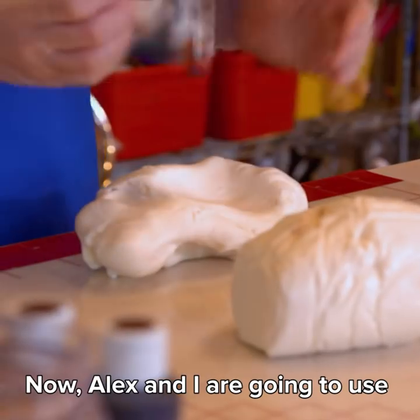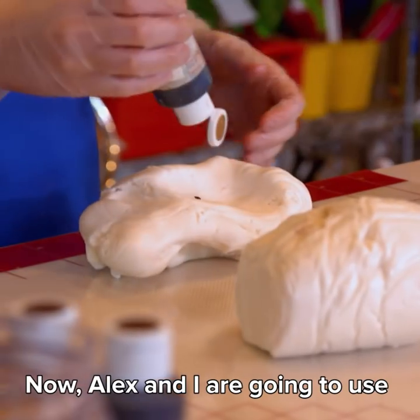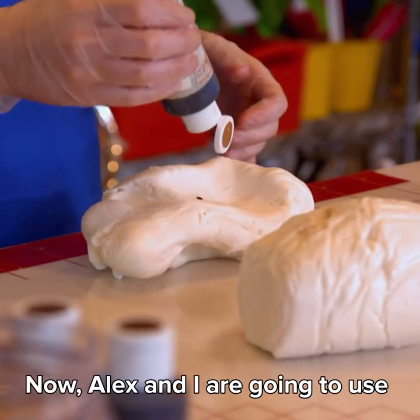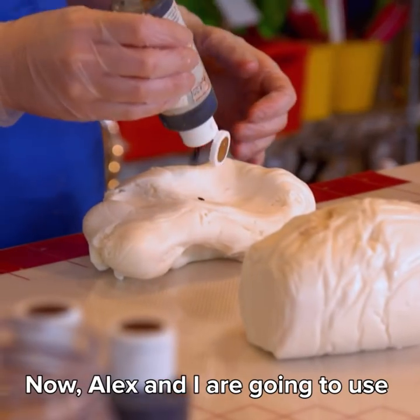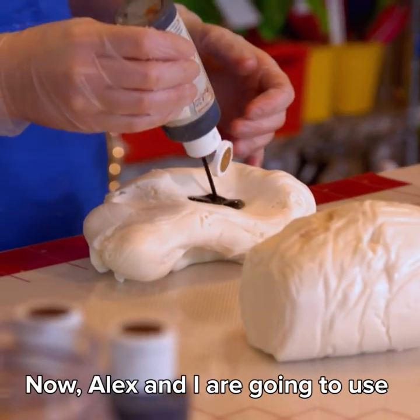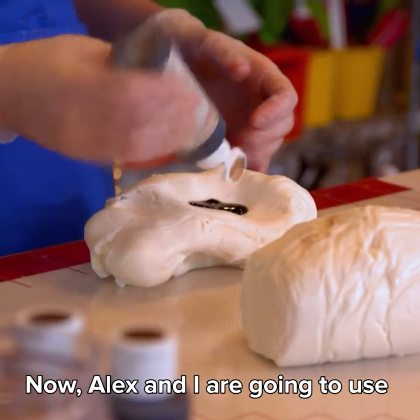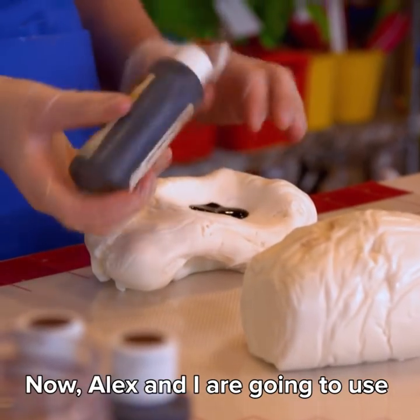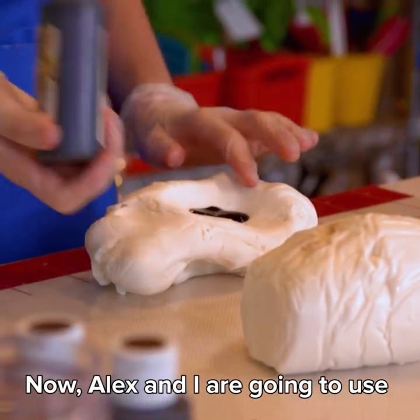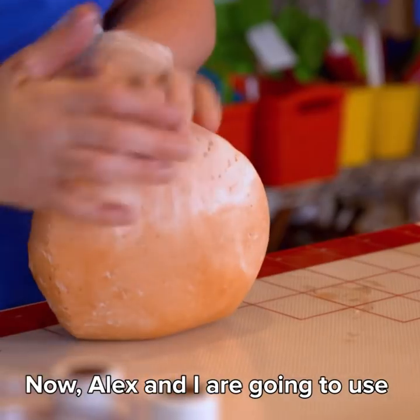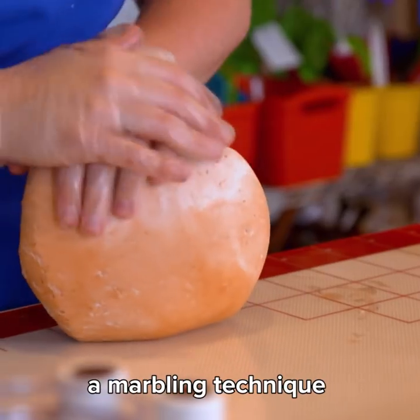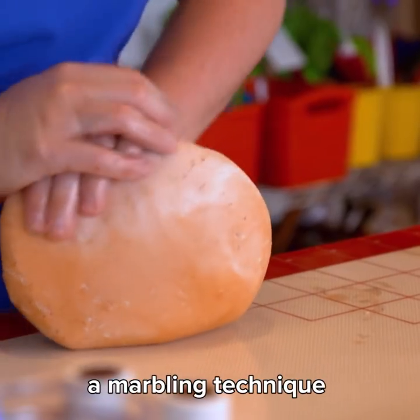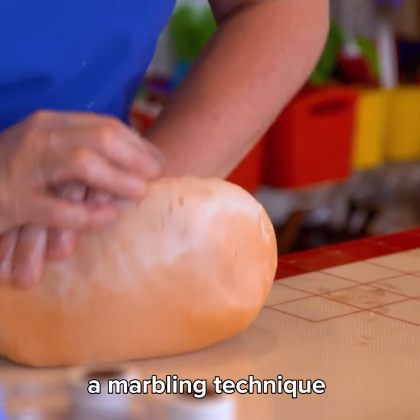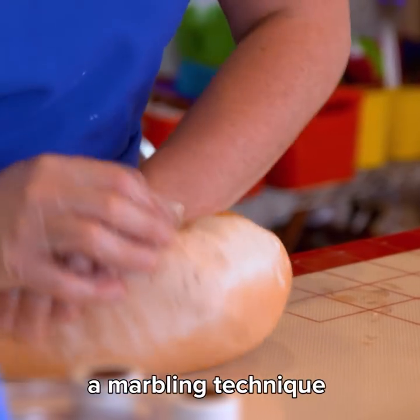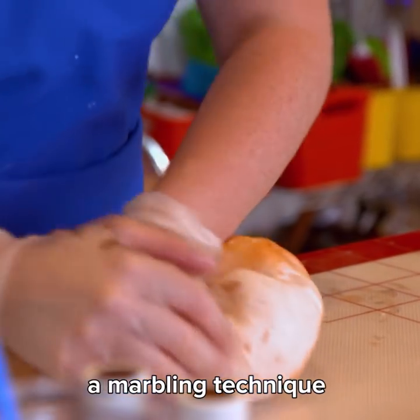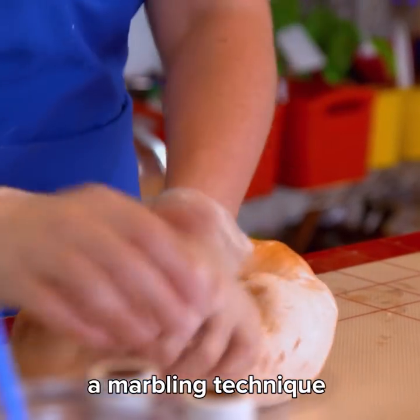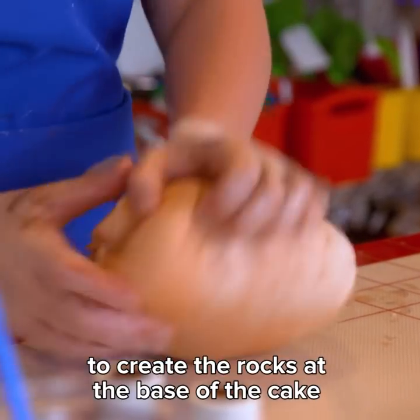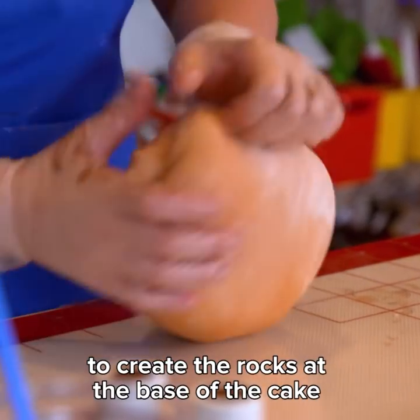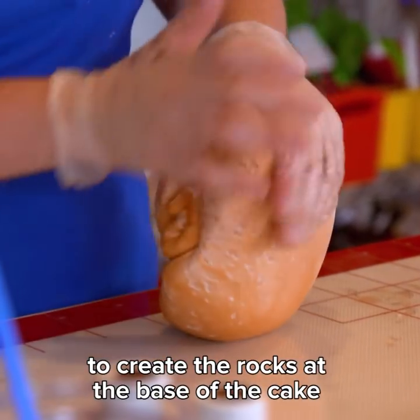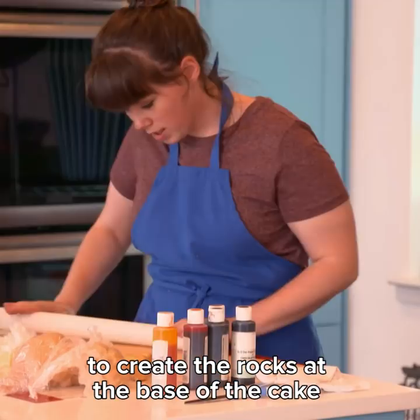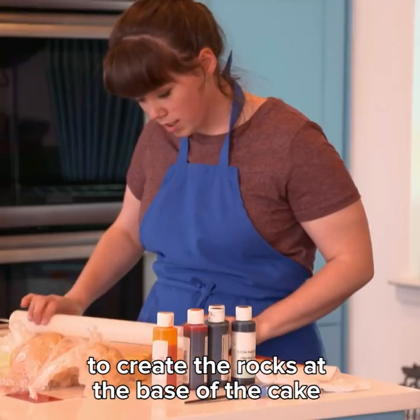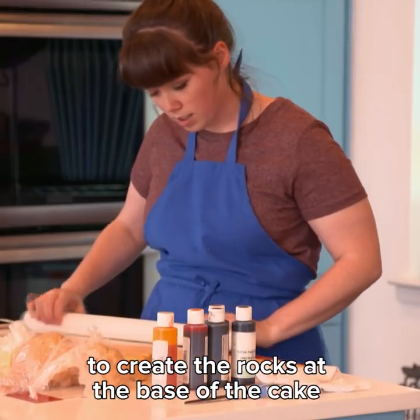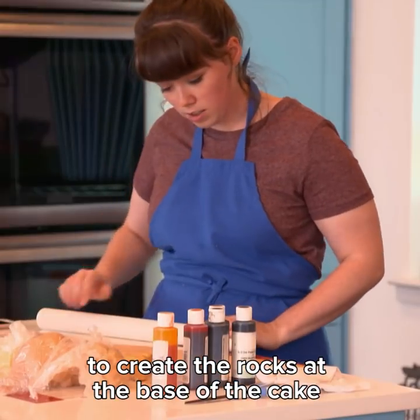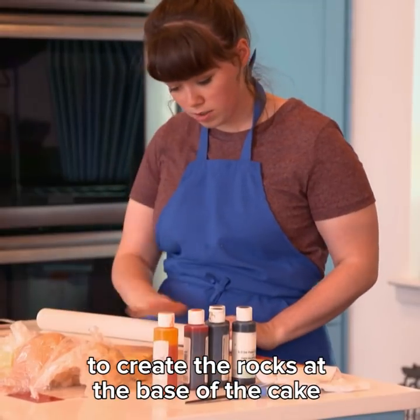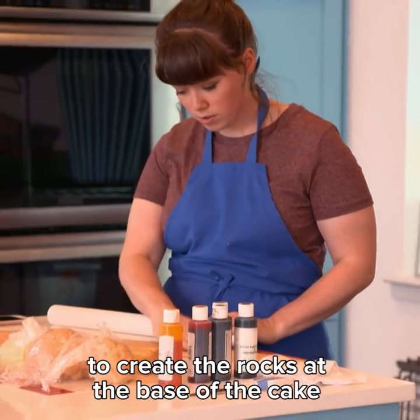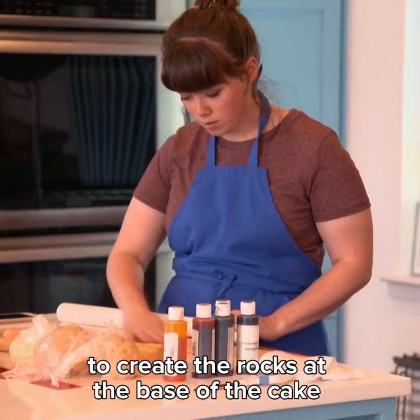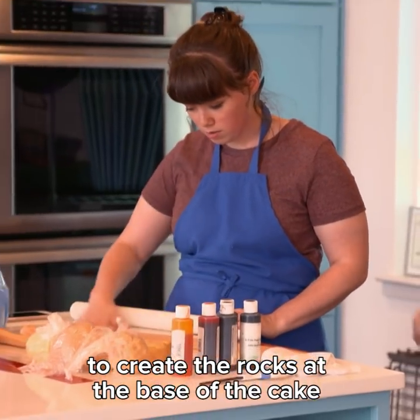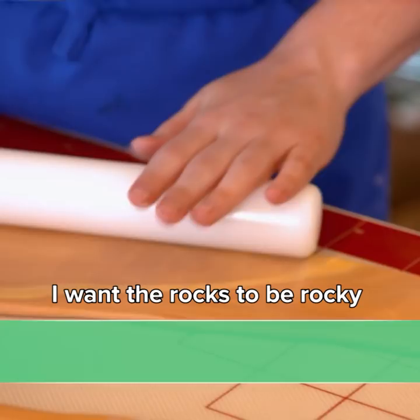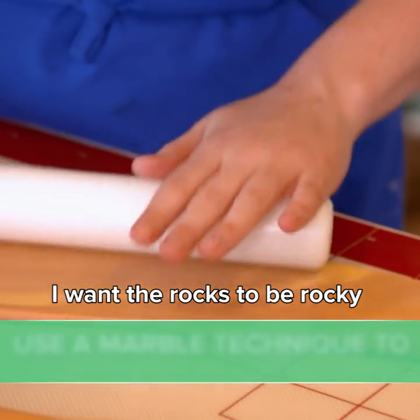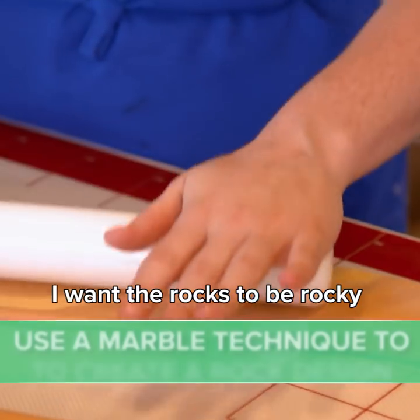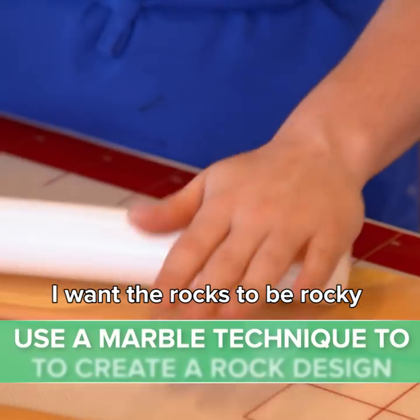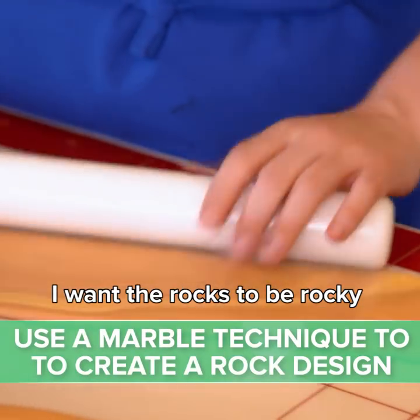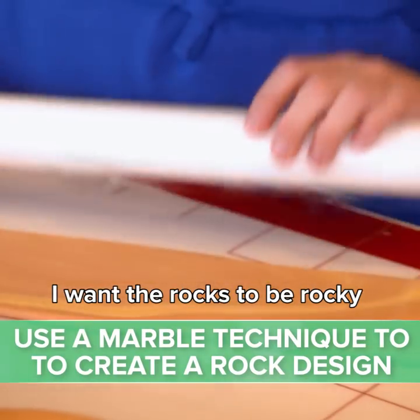Now, Alex and I are going to use a marbling technique to create the rocks at the base of the cake. I want the rock to be rocky.